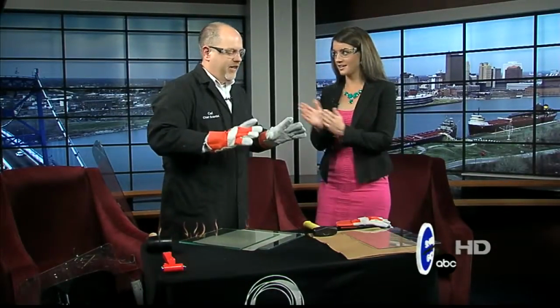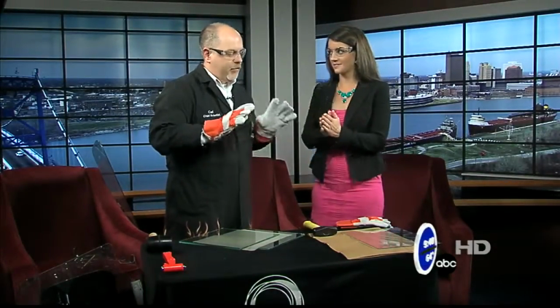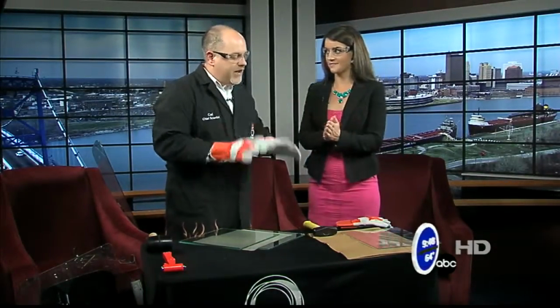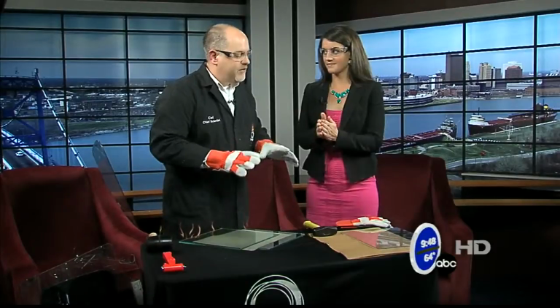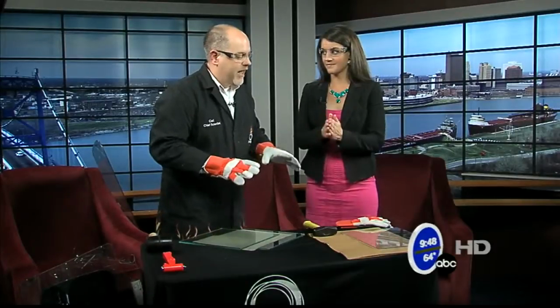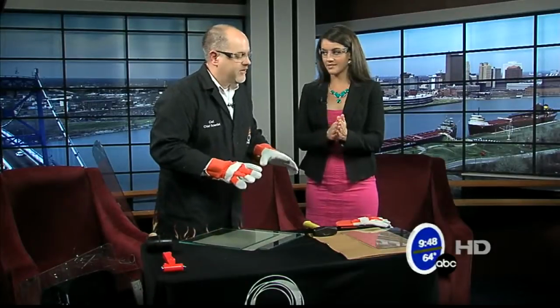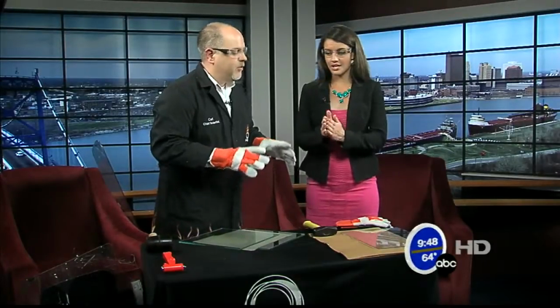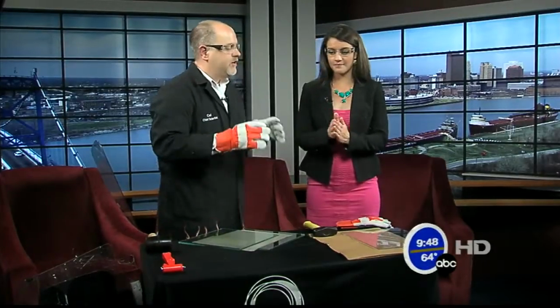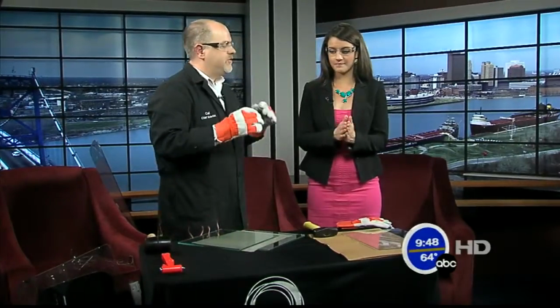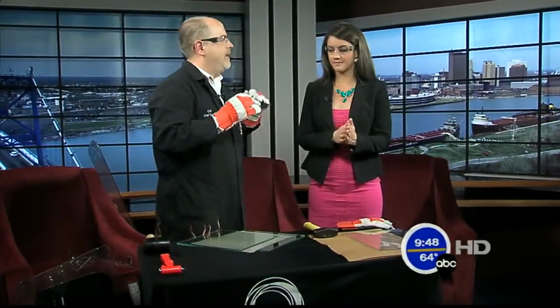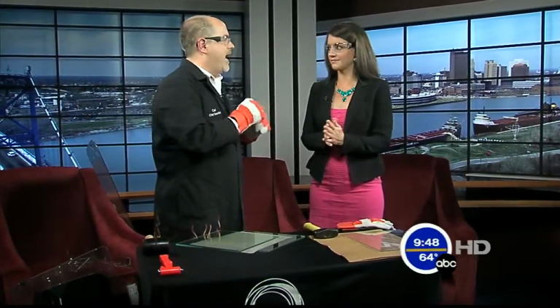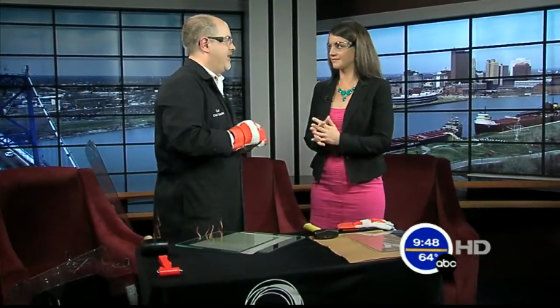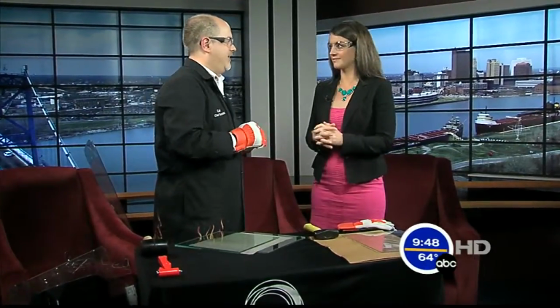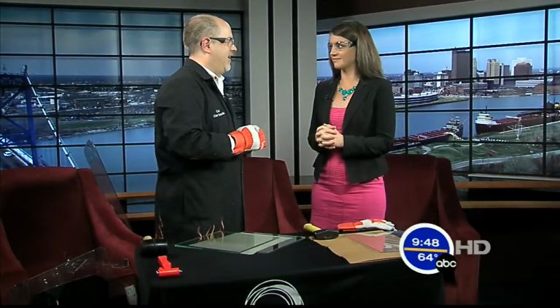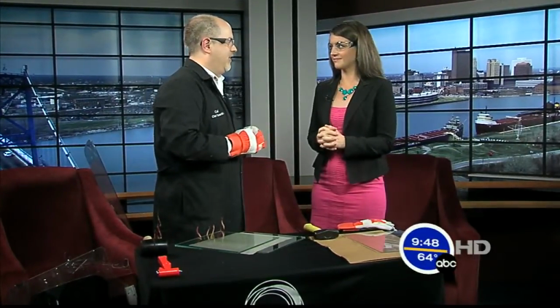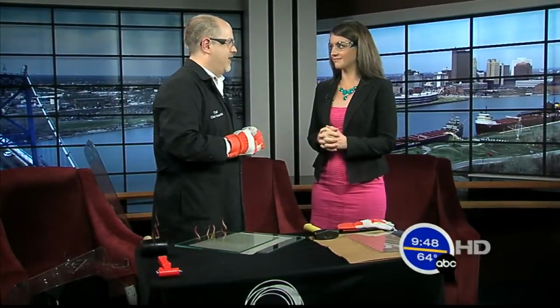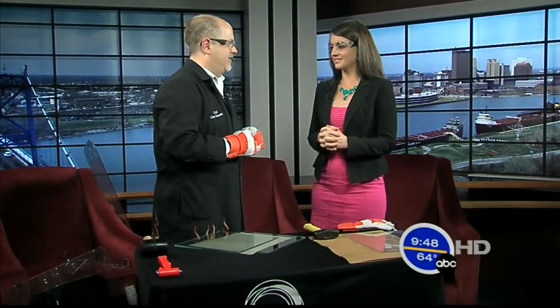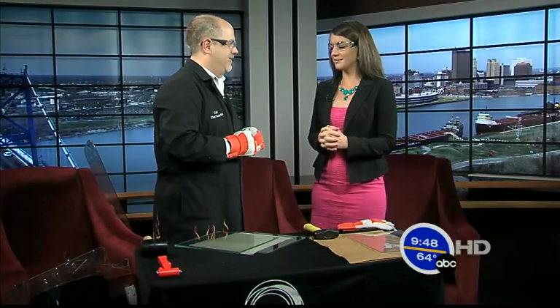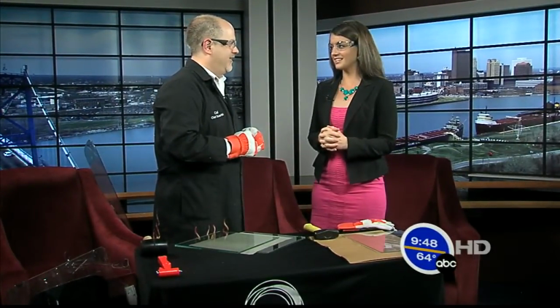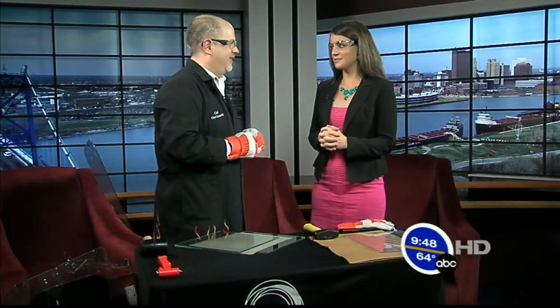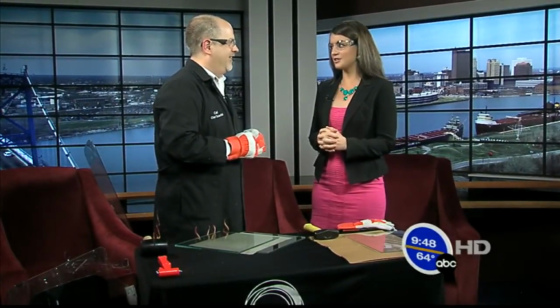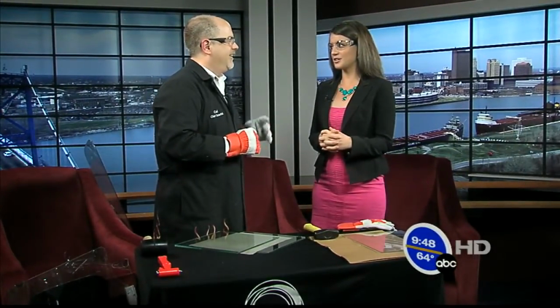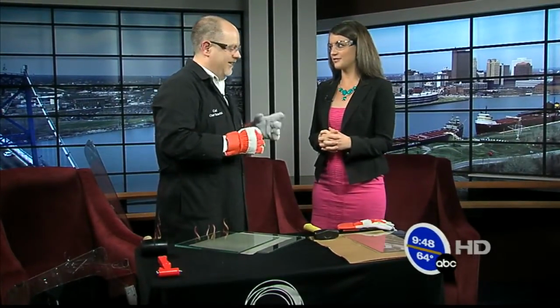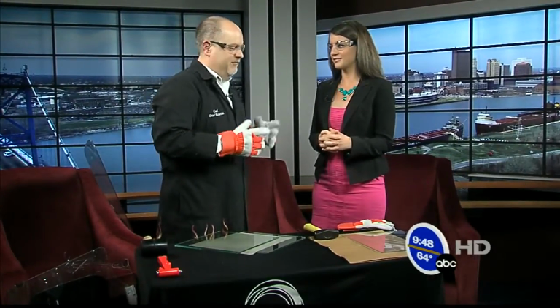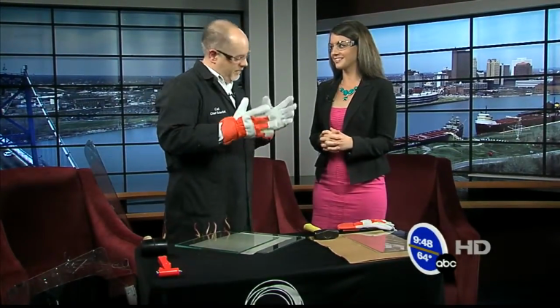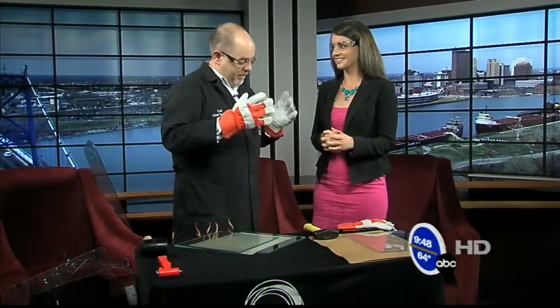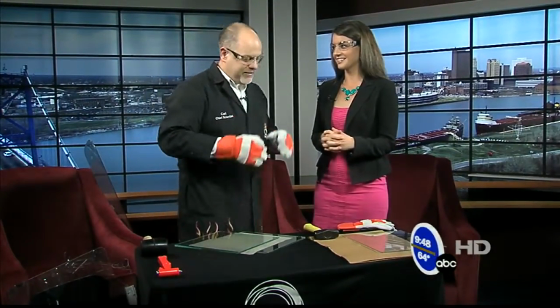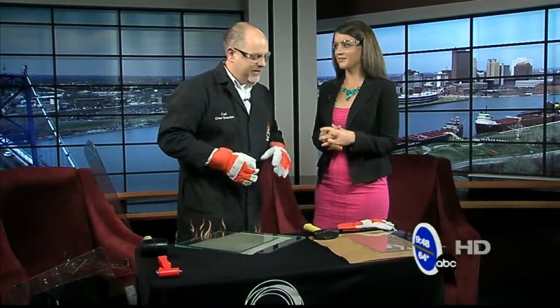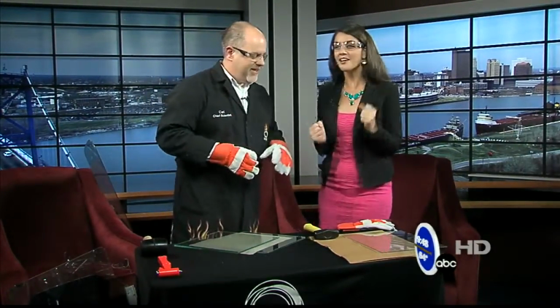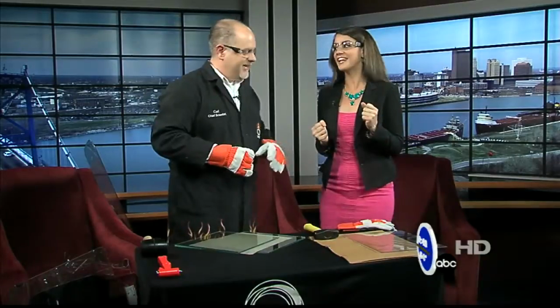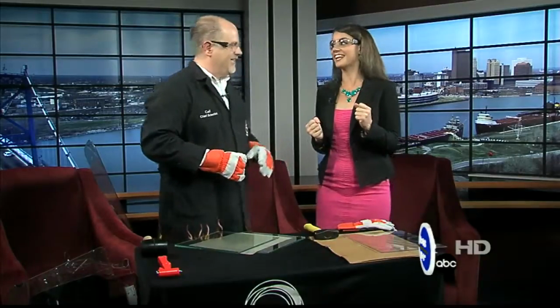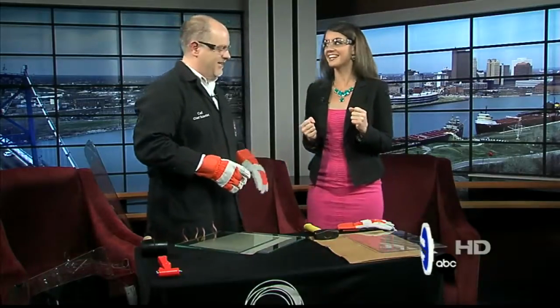I brought a variety of glass and we're going to do some impact testing on it. Does that mean I get to smash stuff? Possibly. Because I'm loving it. Yes!